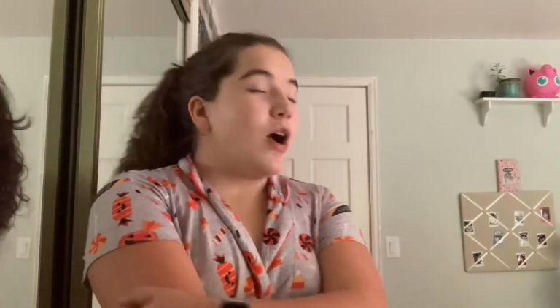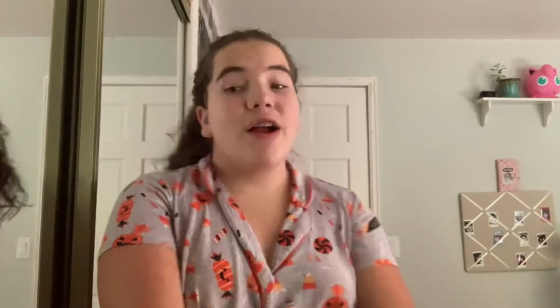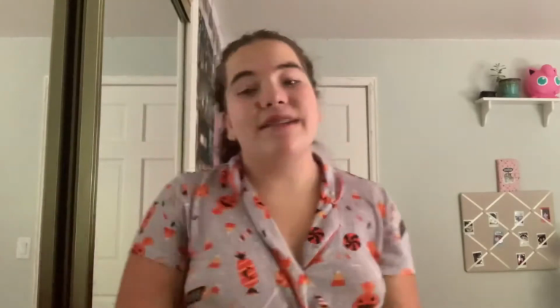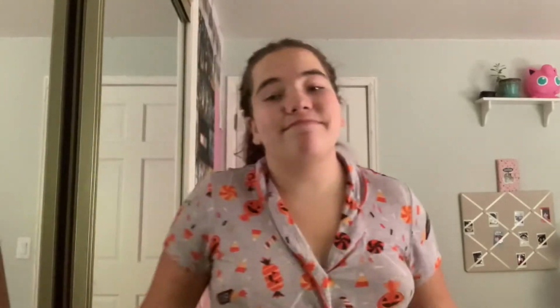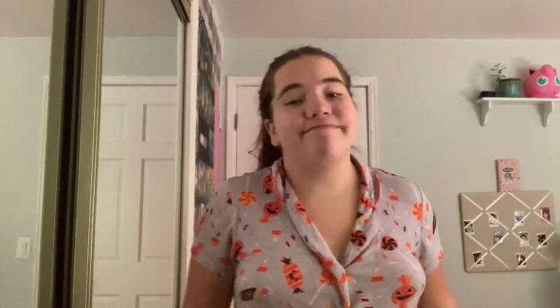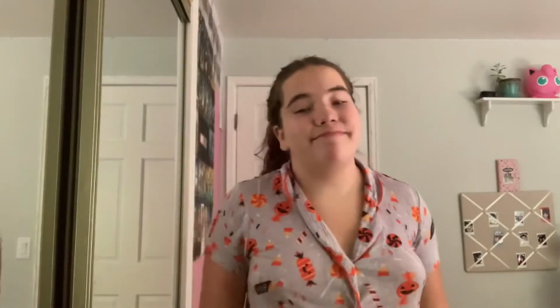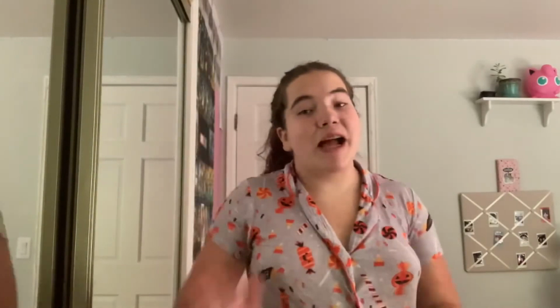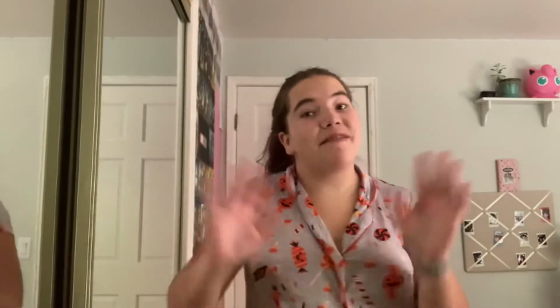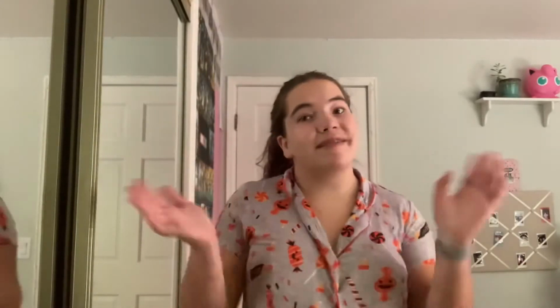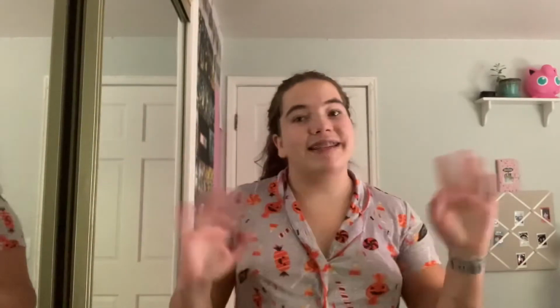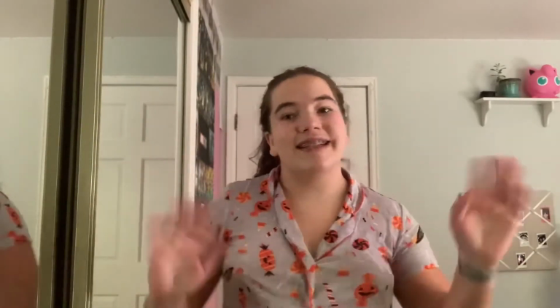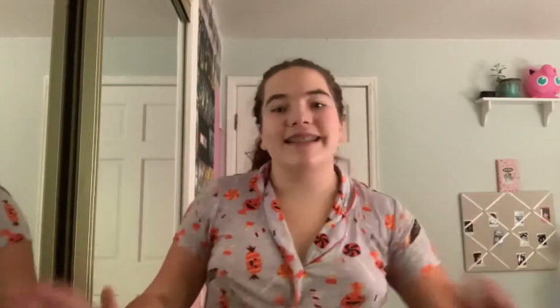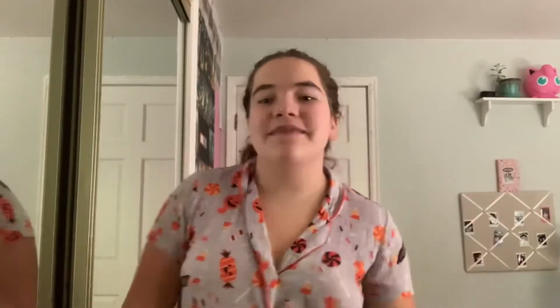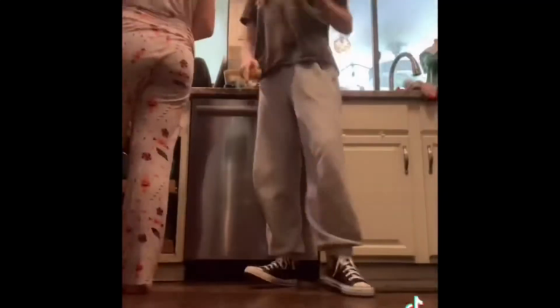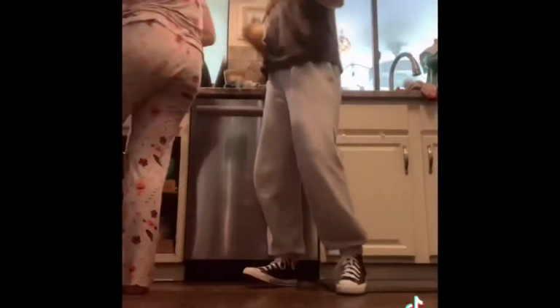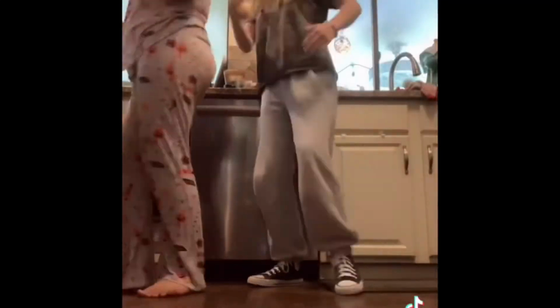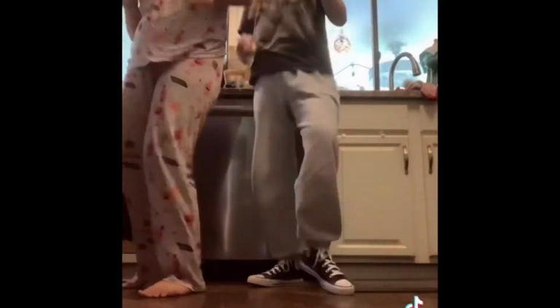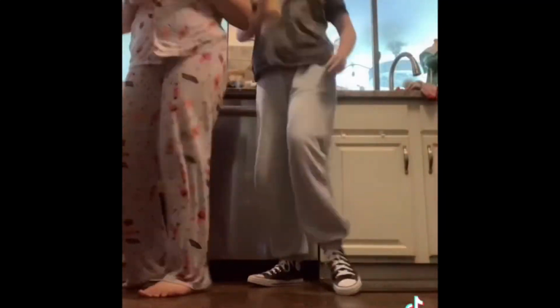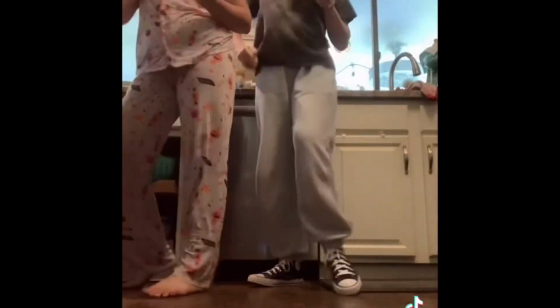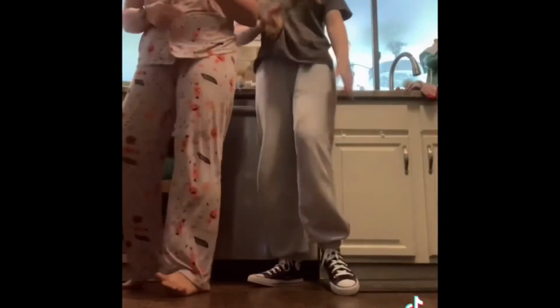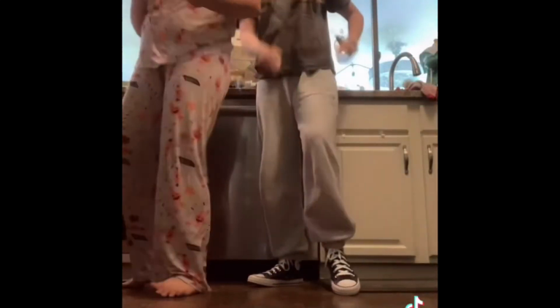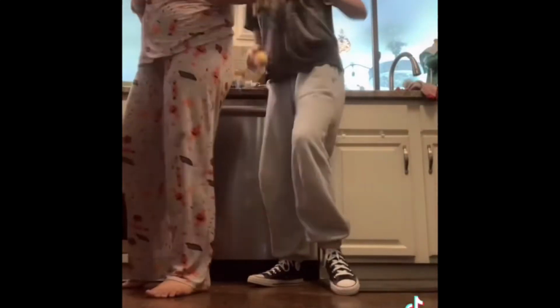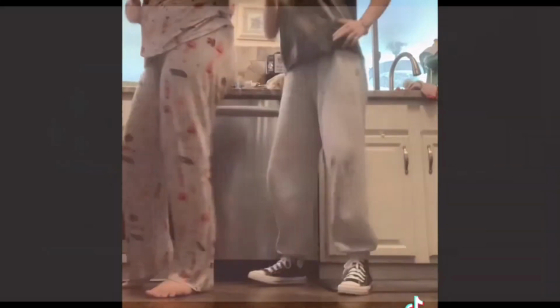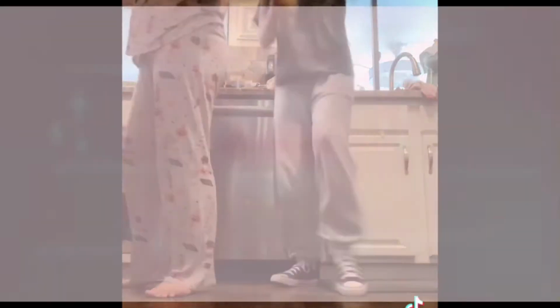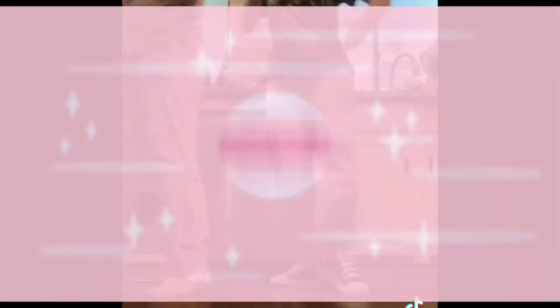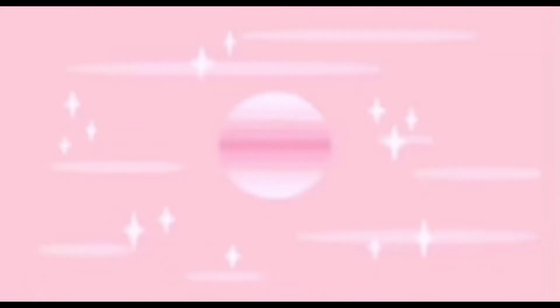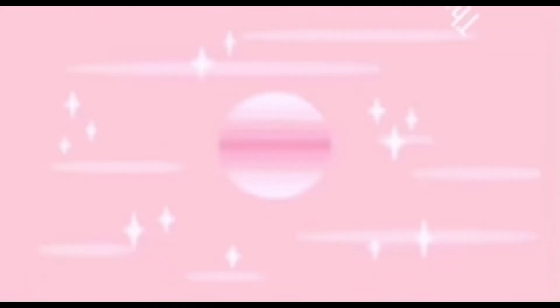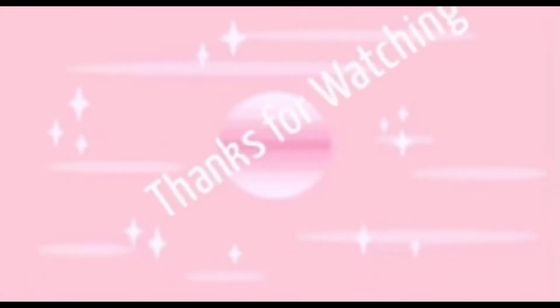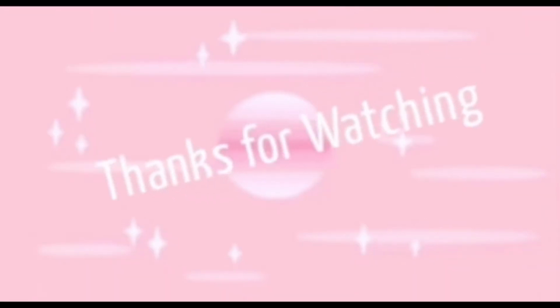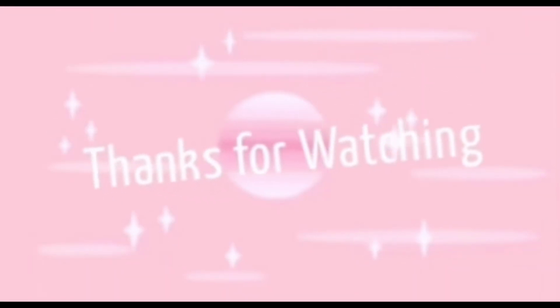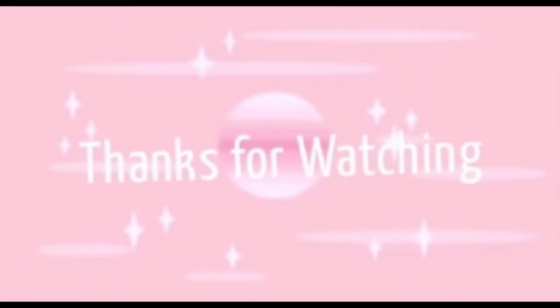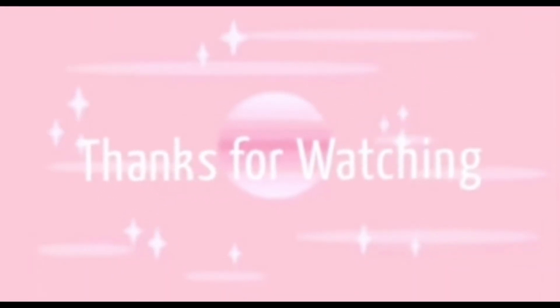All right. Bye, everyone! Bye, everyone!